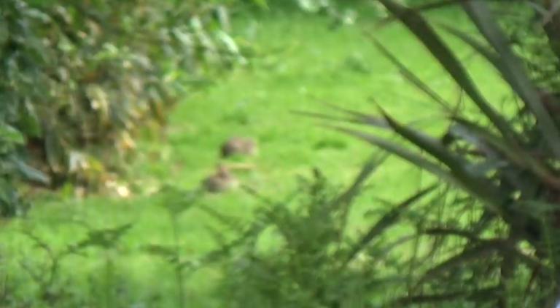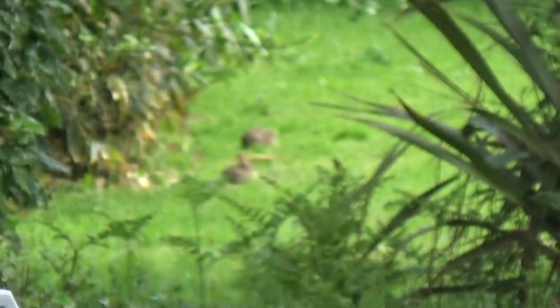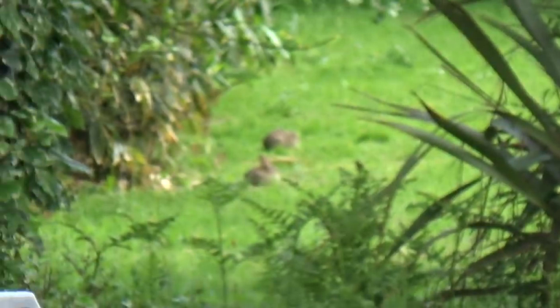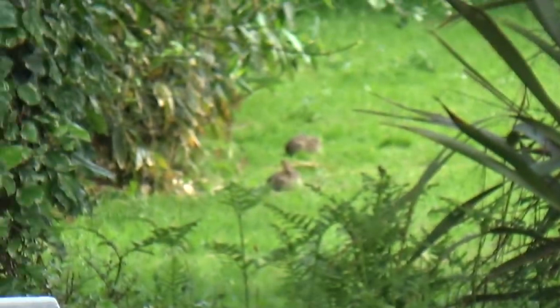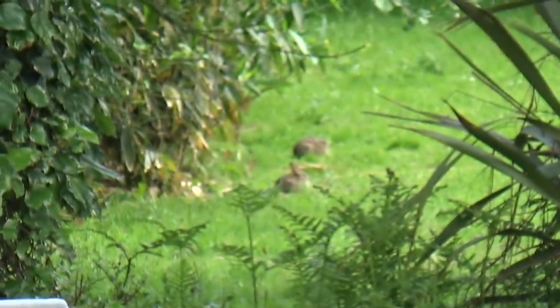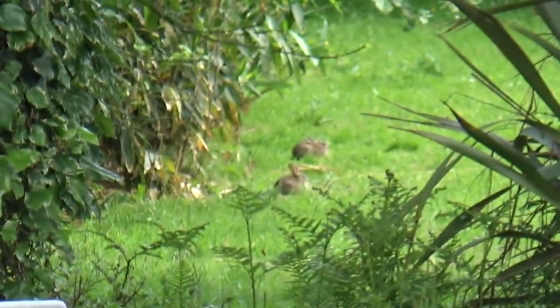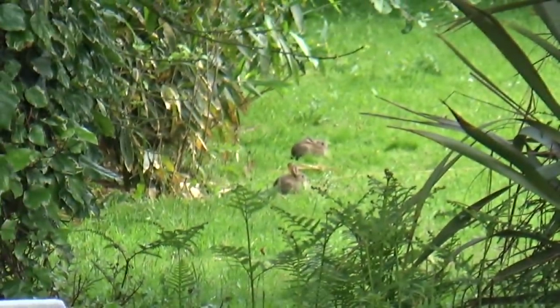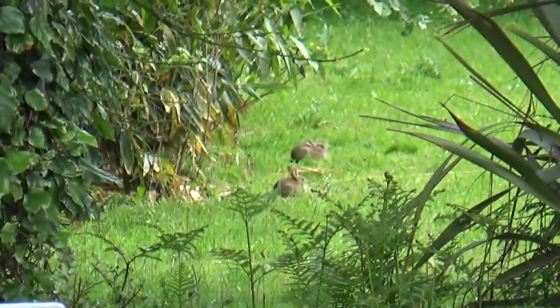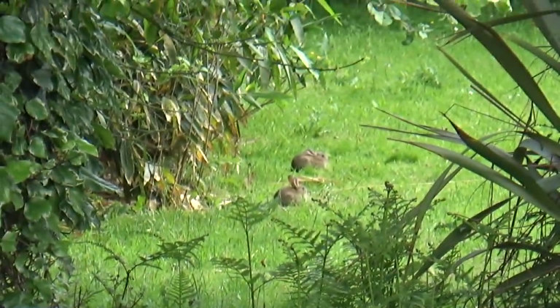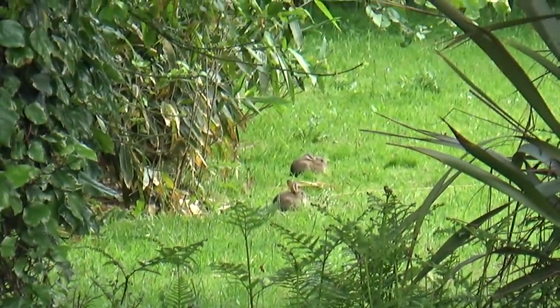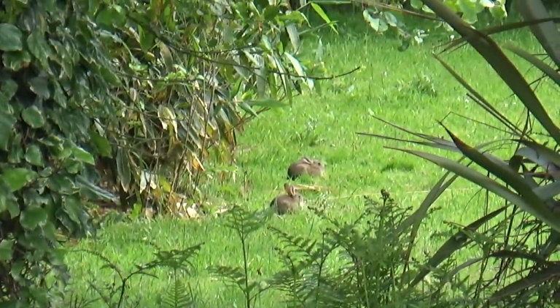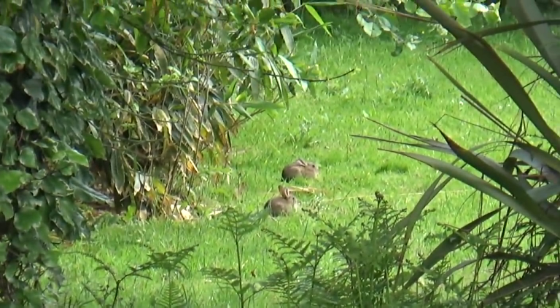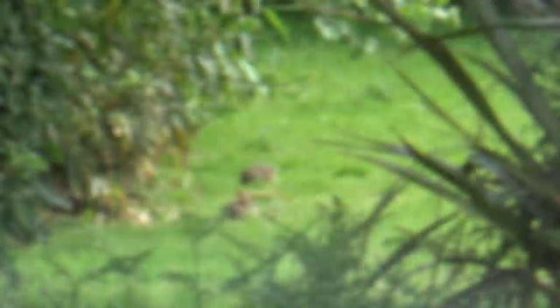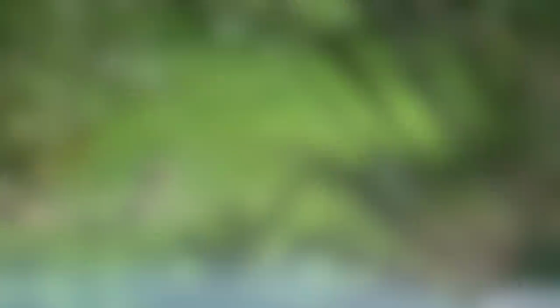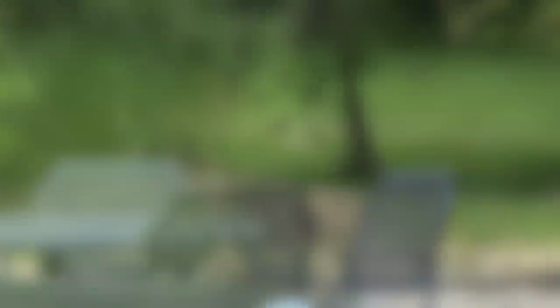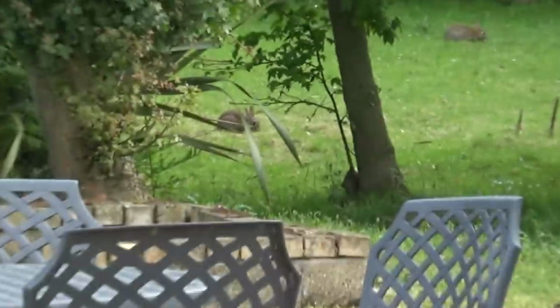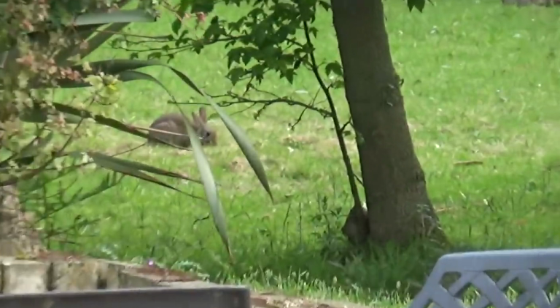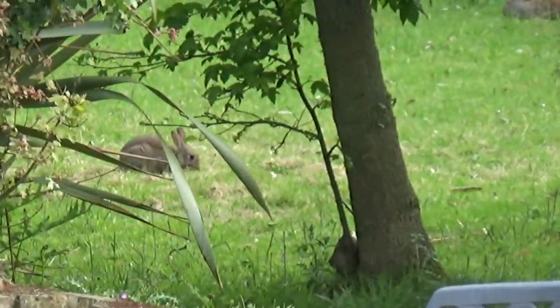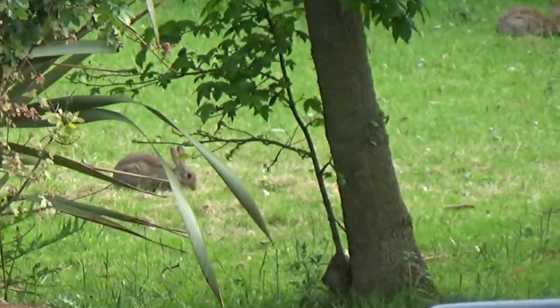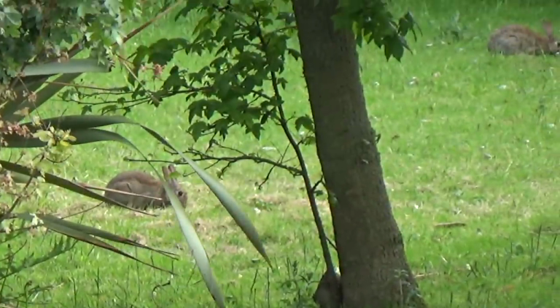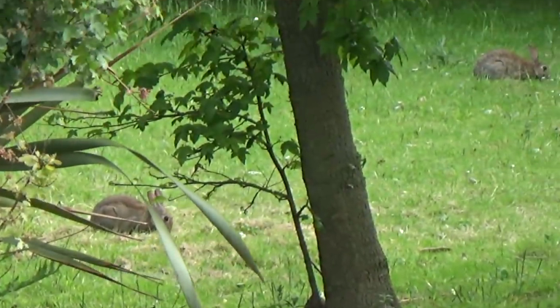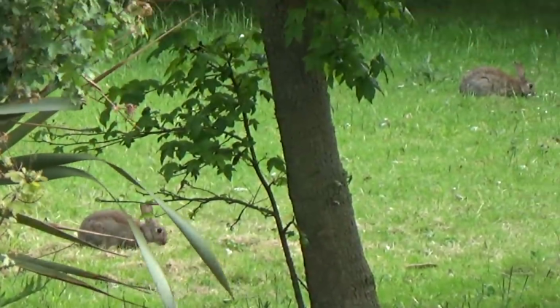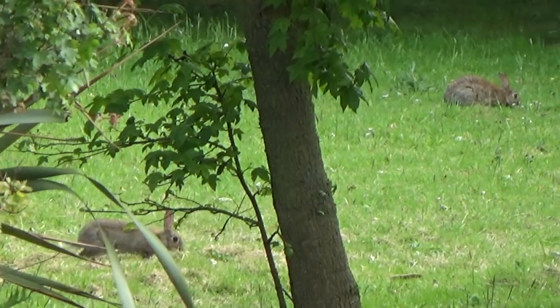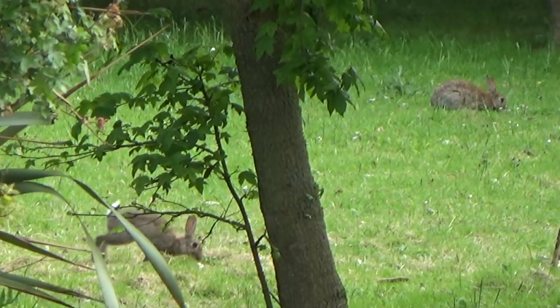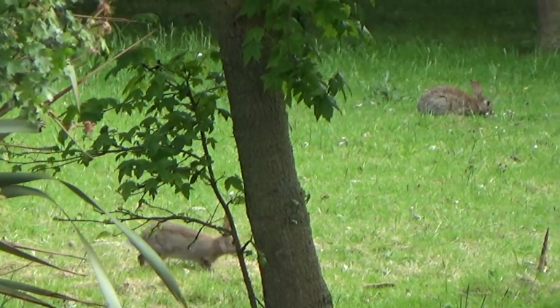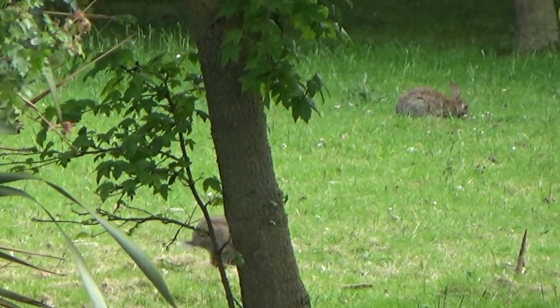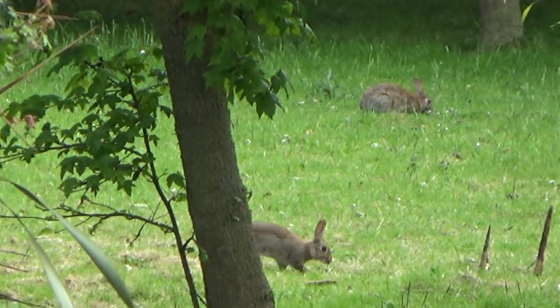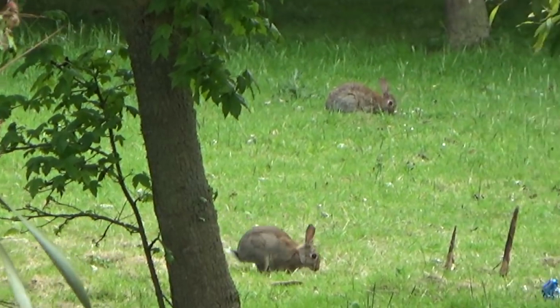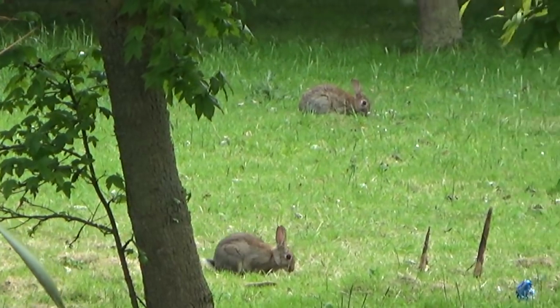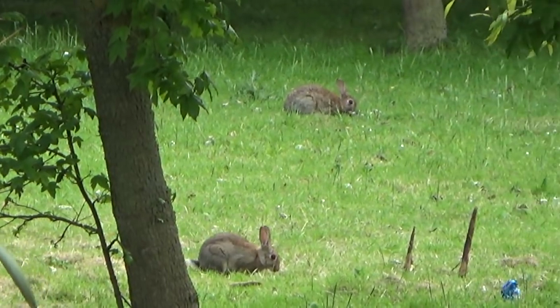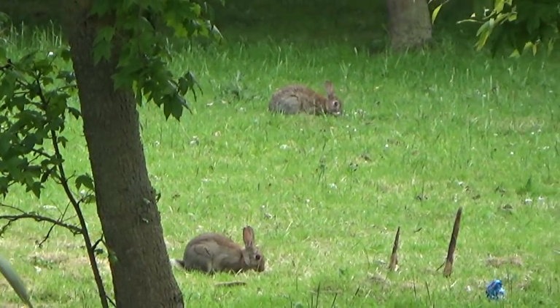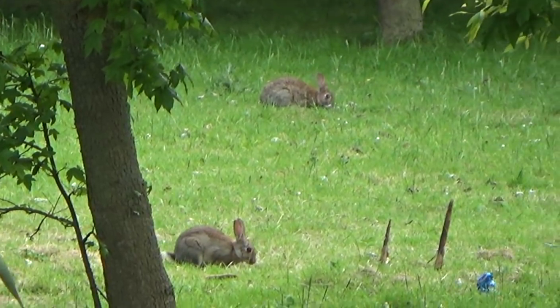The garden itself is quite extensive and quite mature in places. I've got a couple of young ones here and then what looks like possibly mum and dad out grazing.